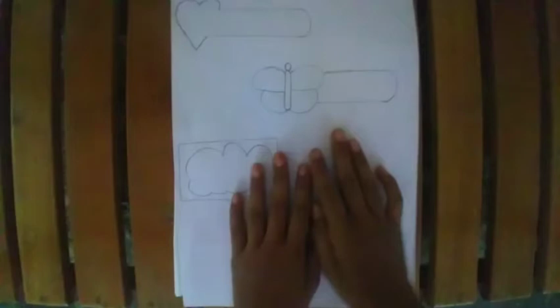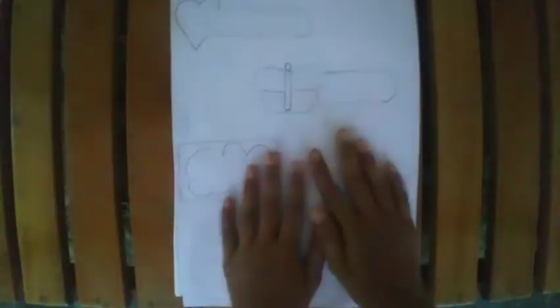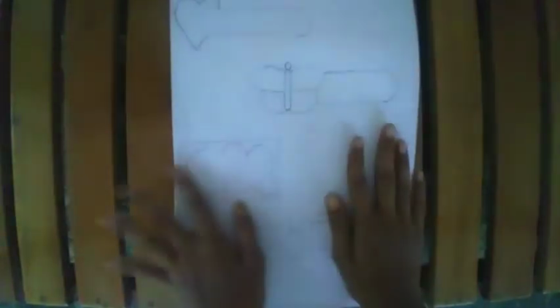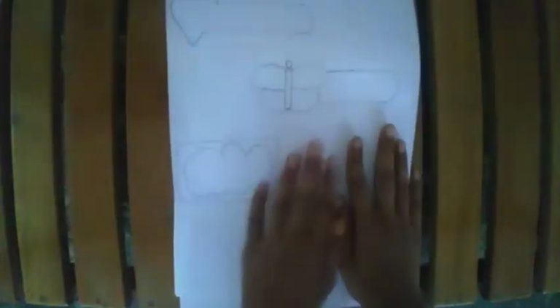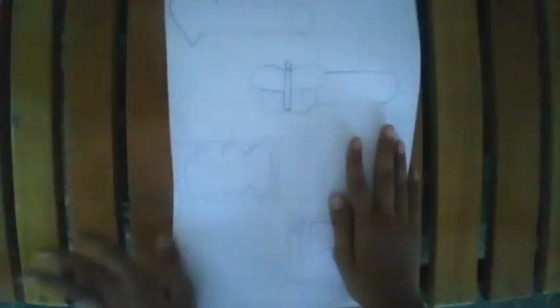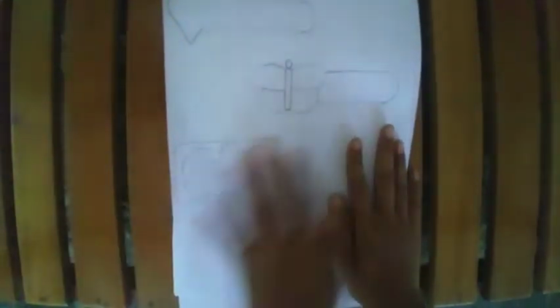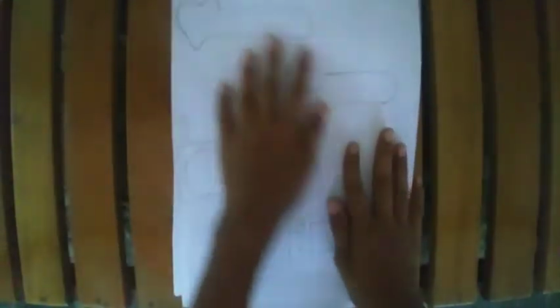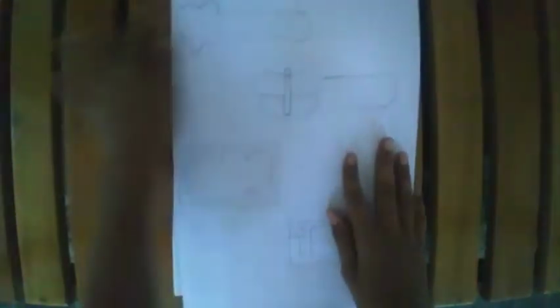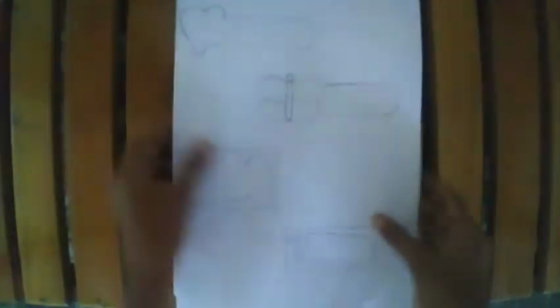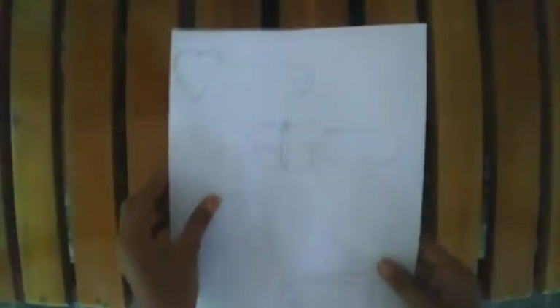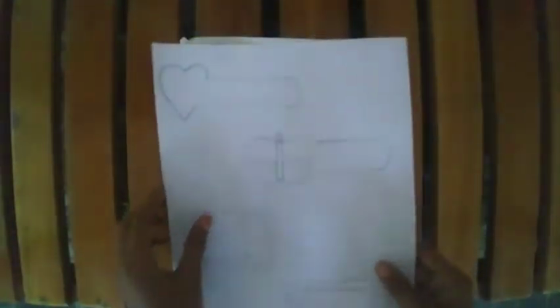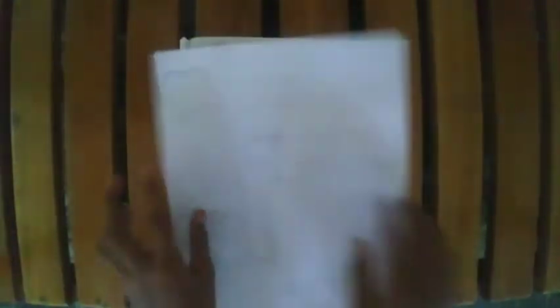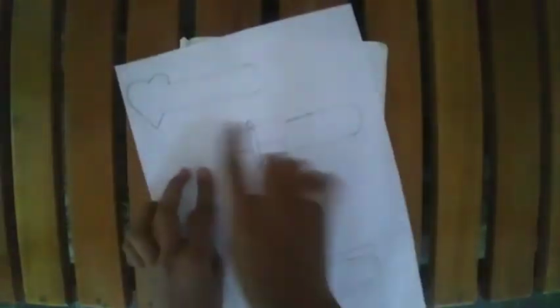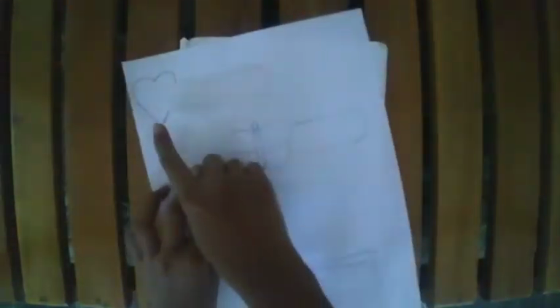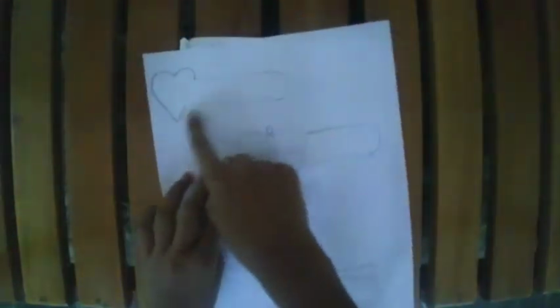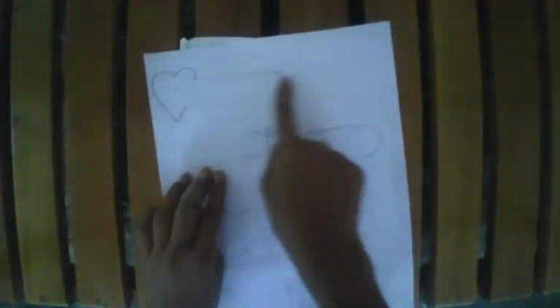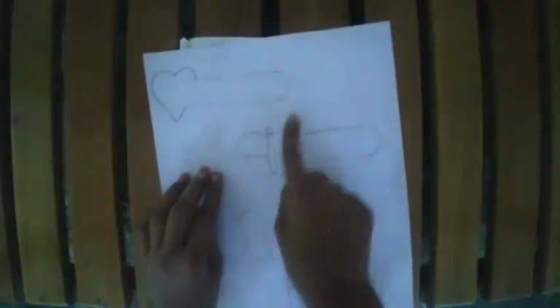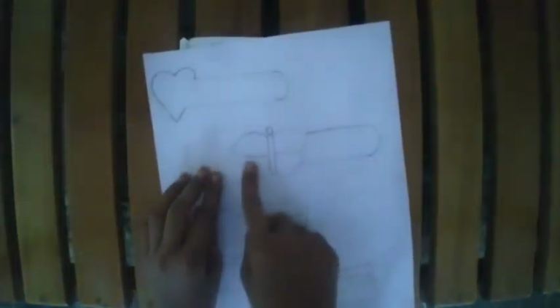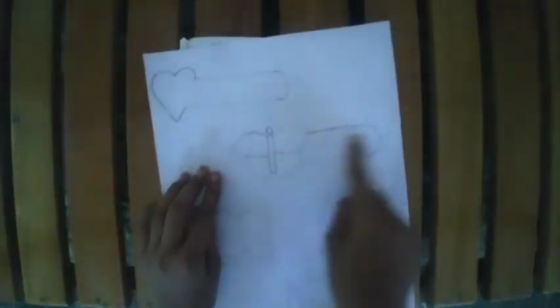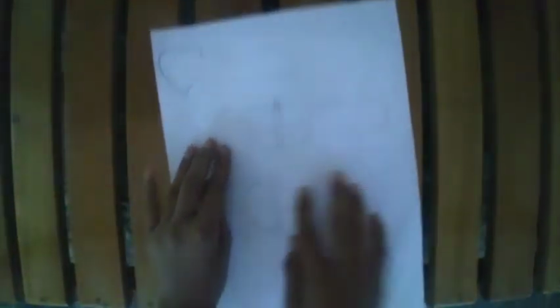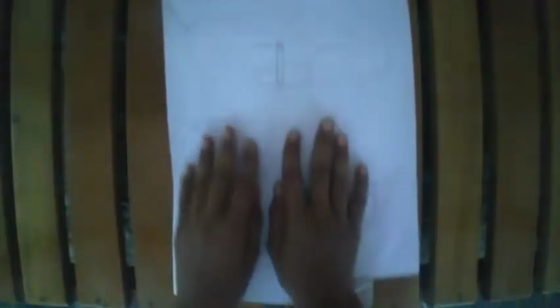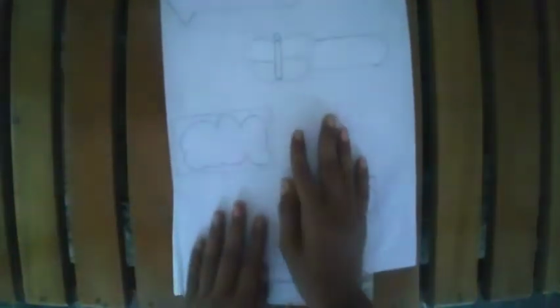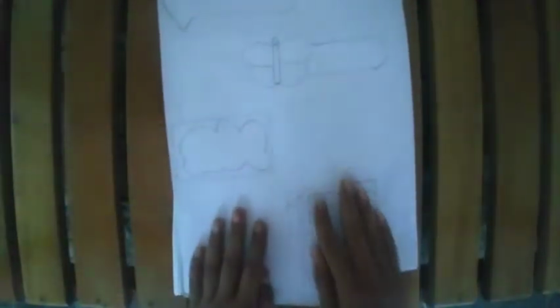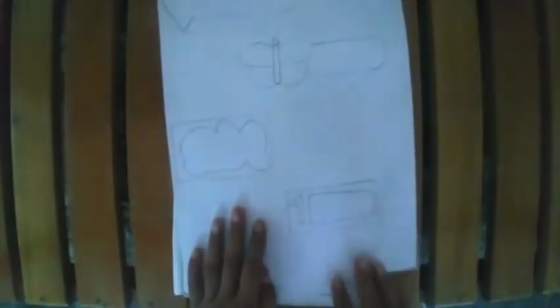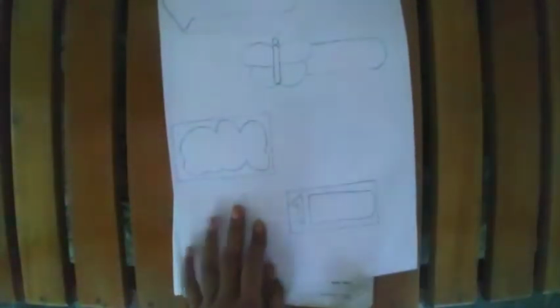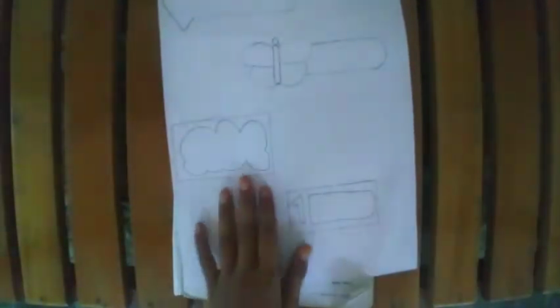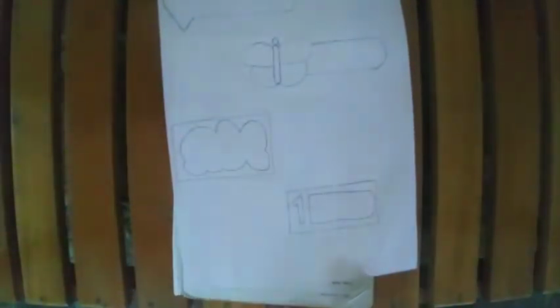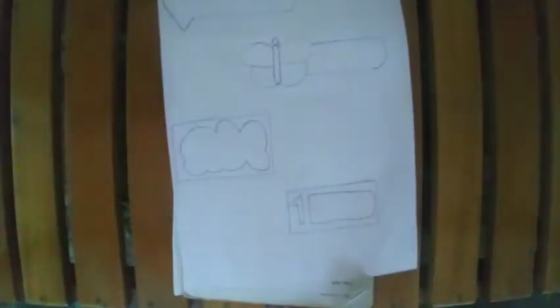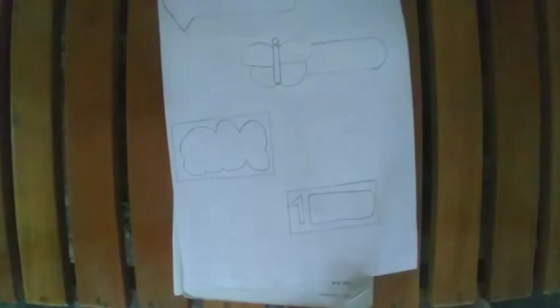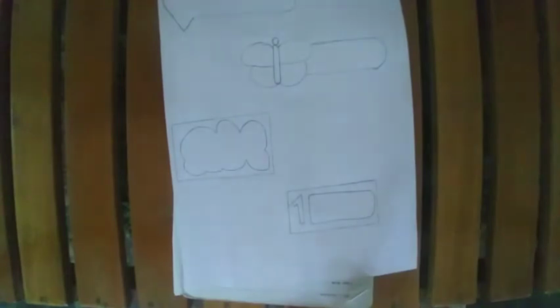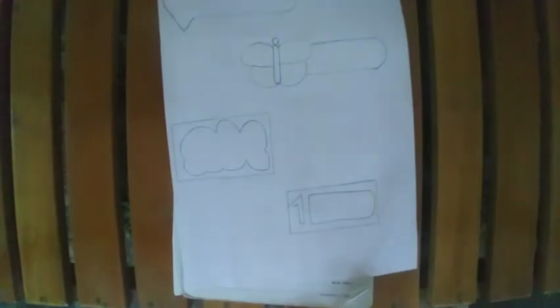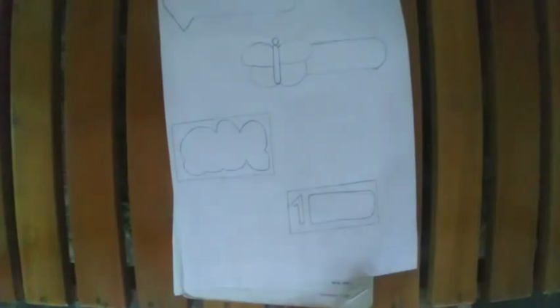Hello friends, welcome back to my channel. I'm Das Creations. This is our new channel for back to school crafts.